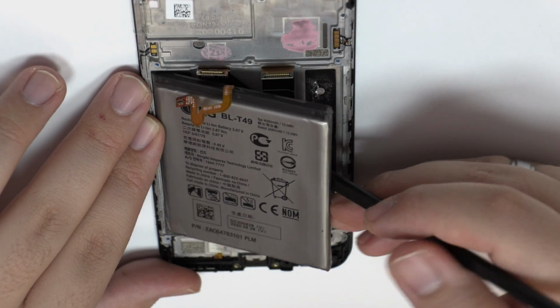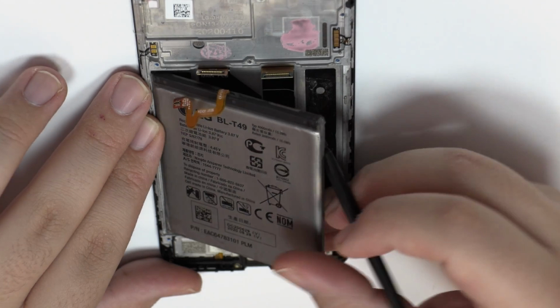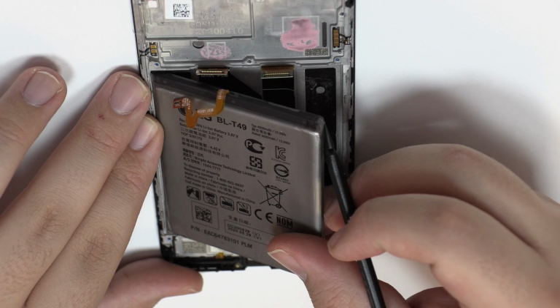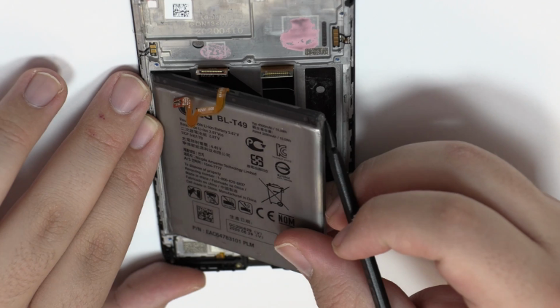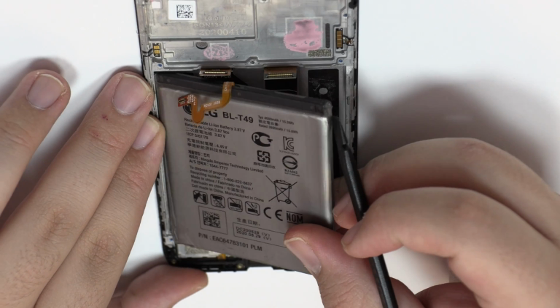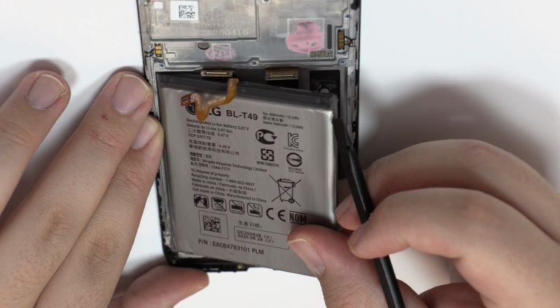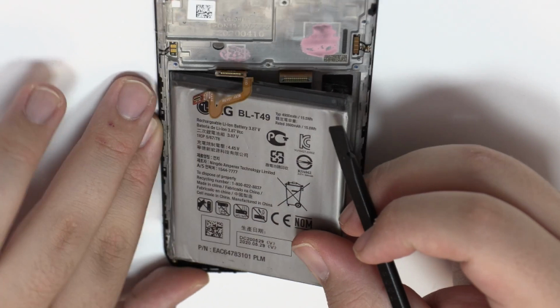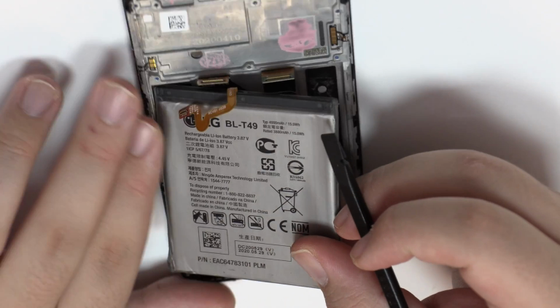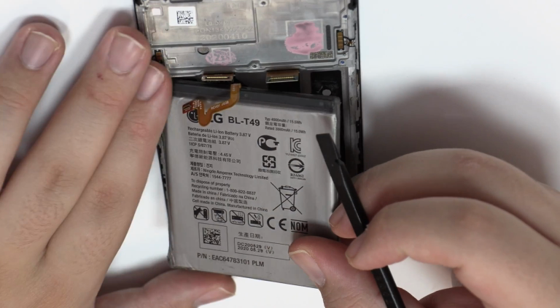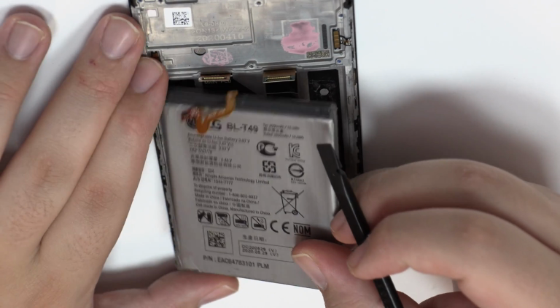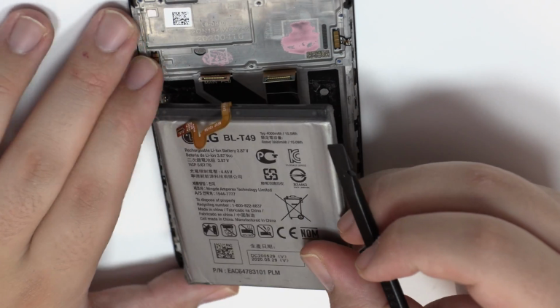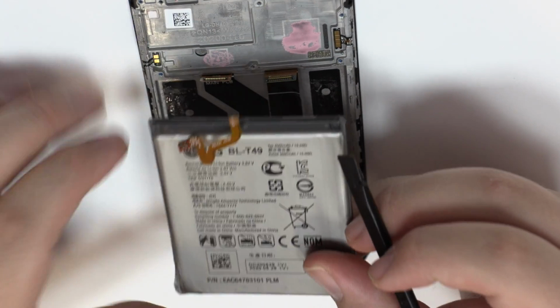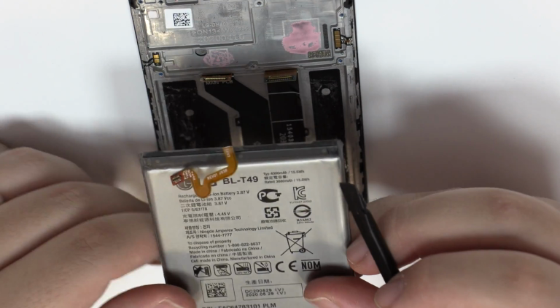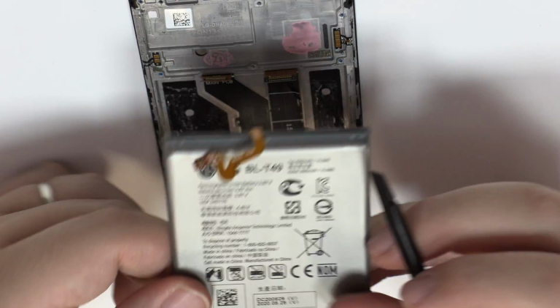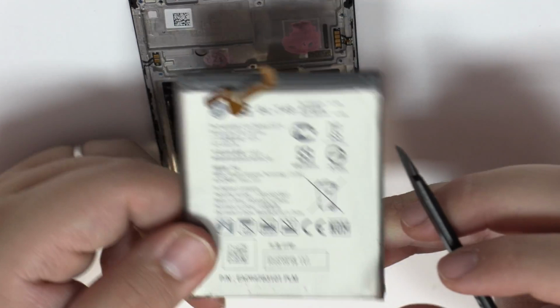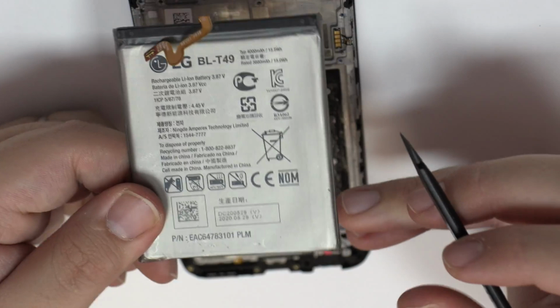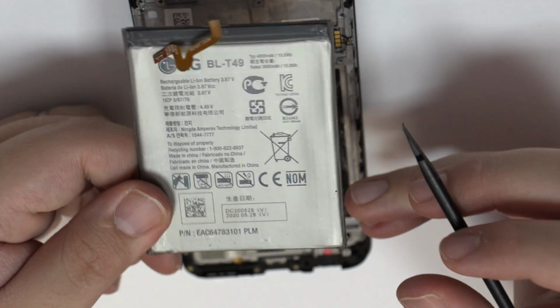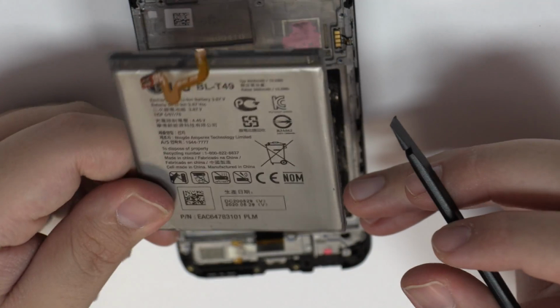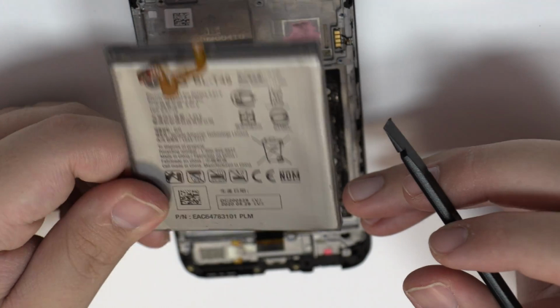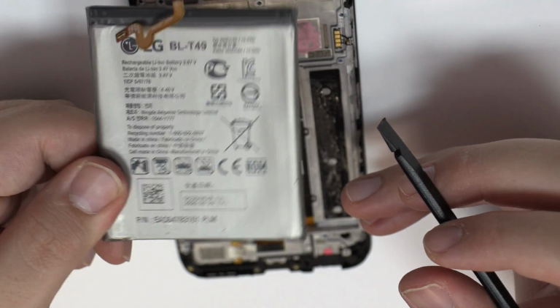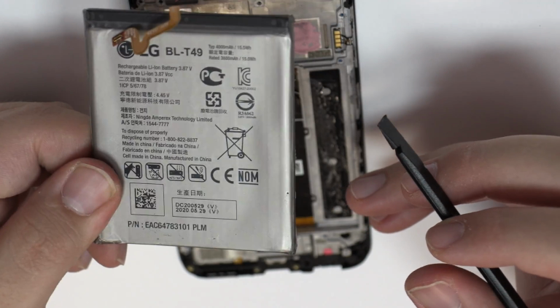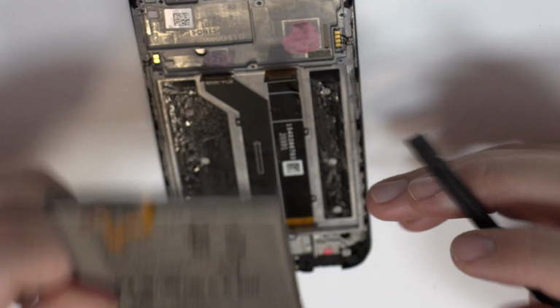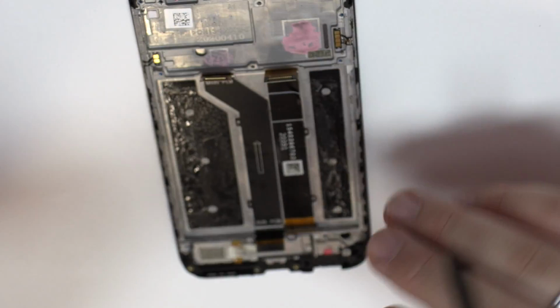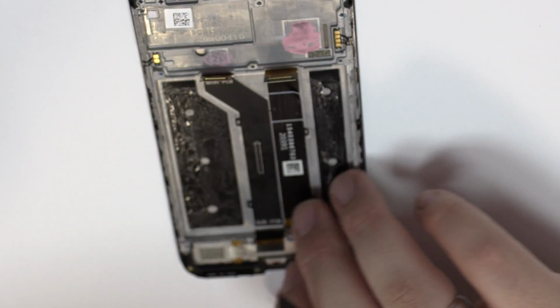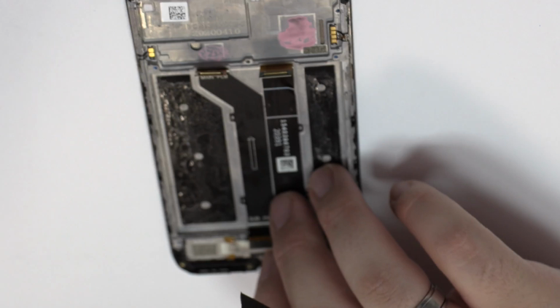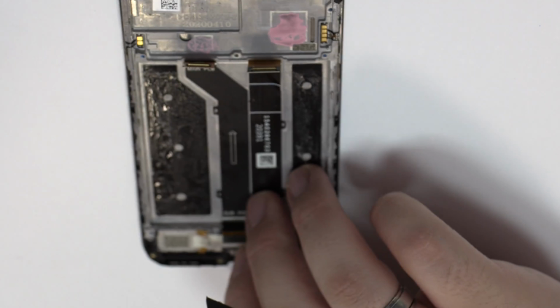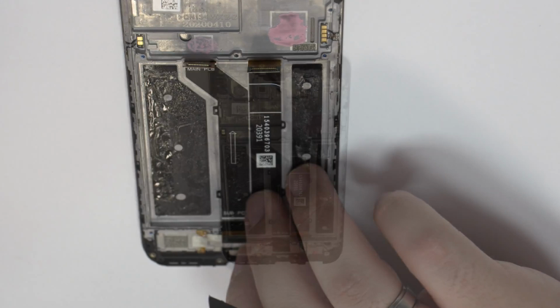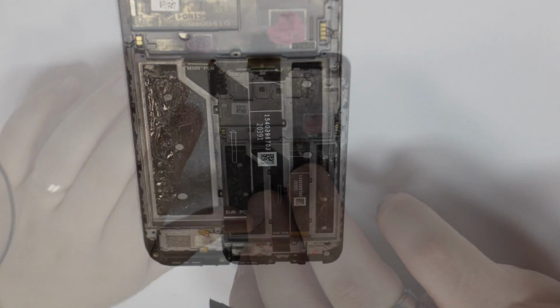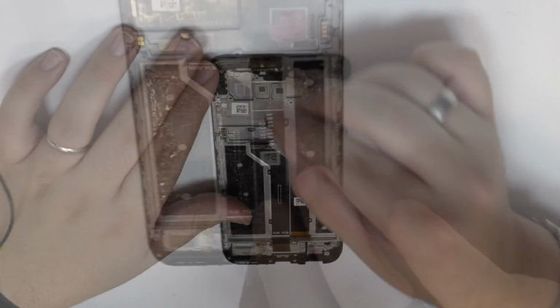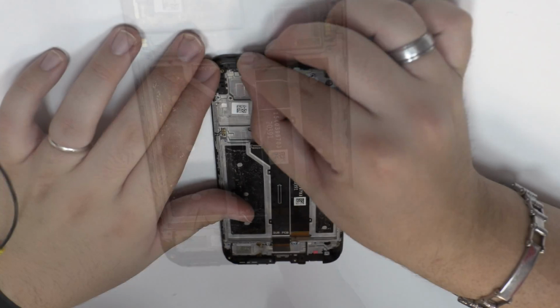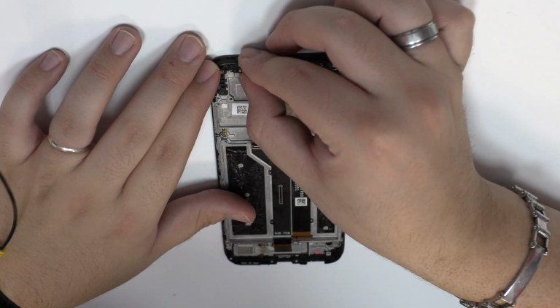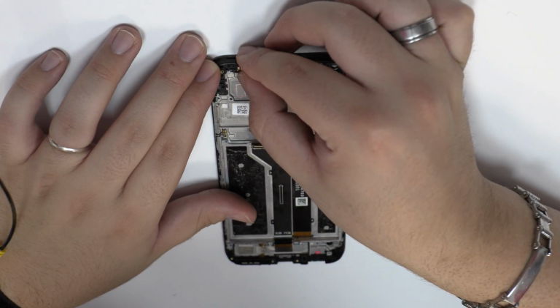We remove the battery. We have finished the disassembly process.